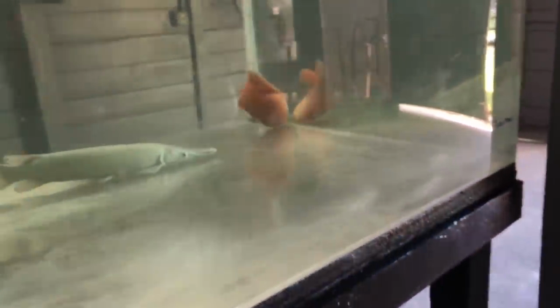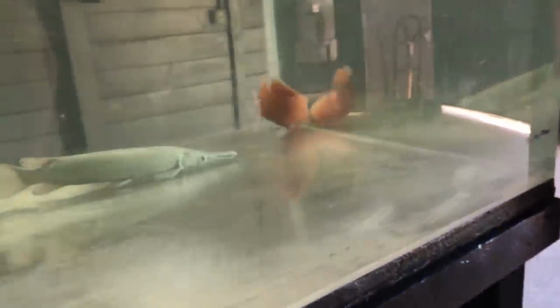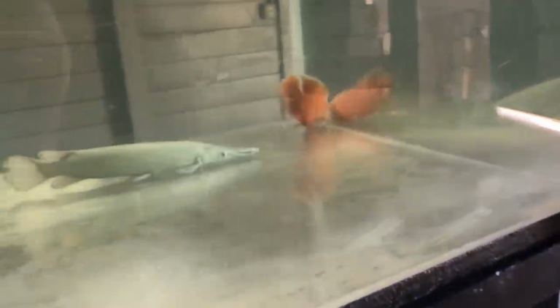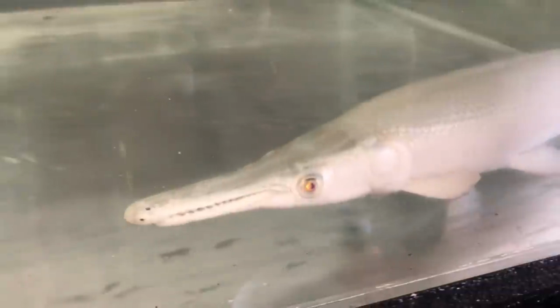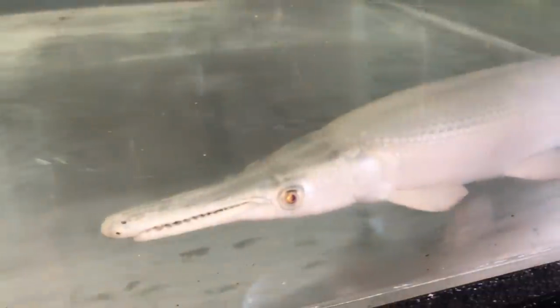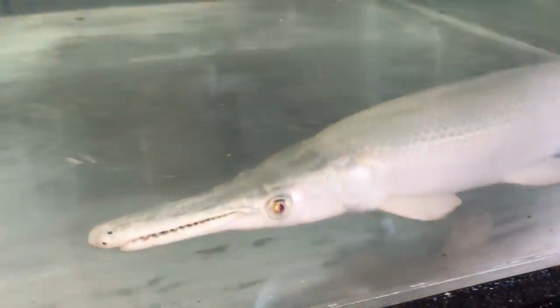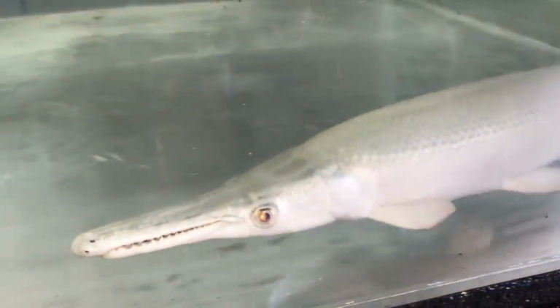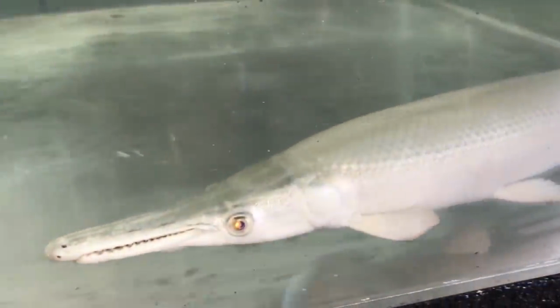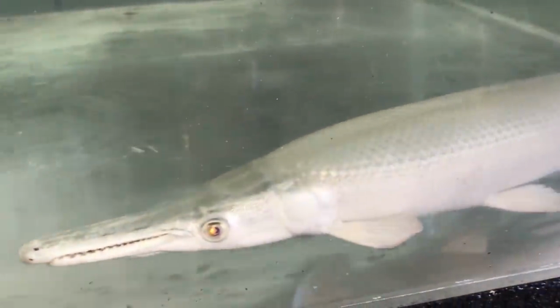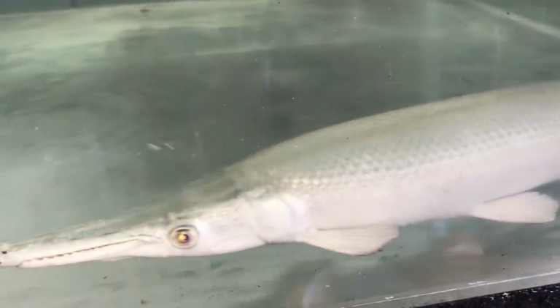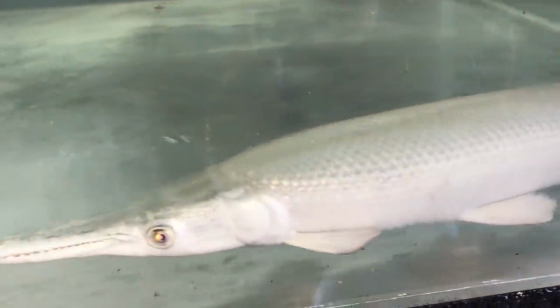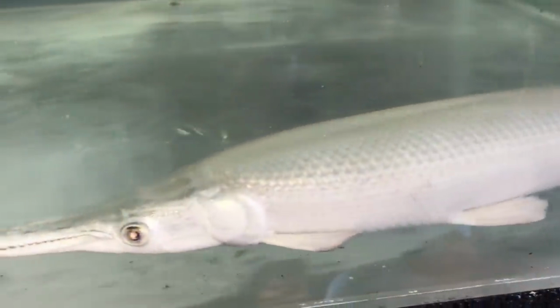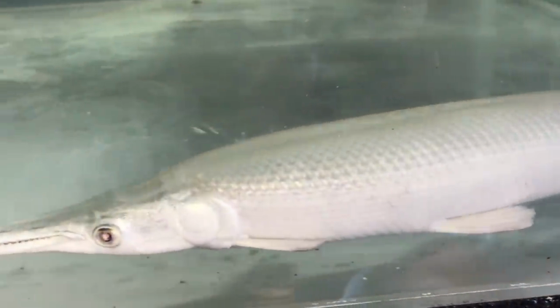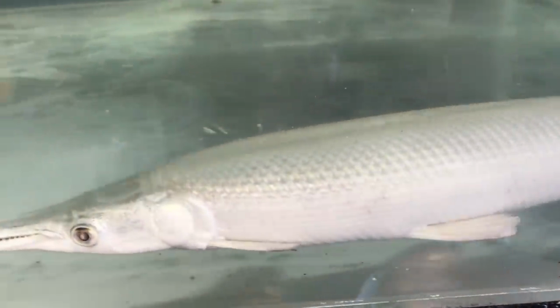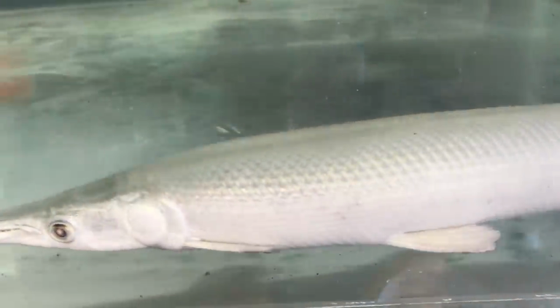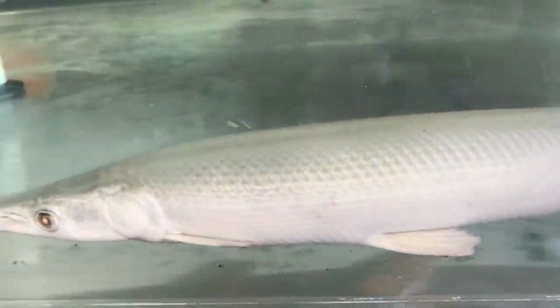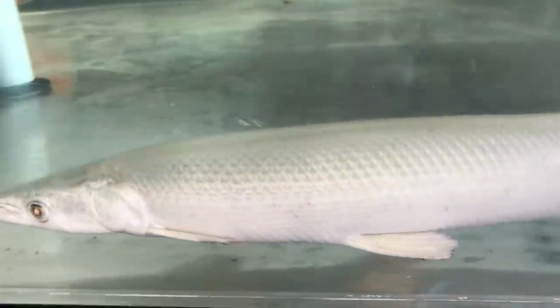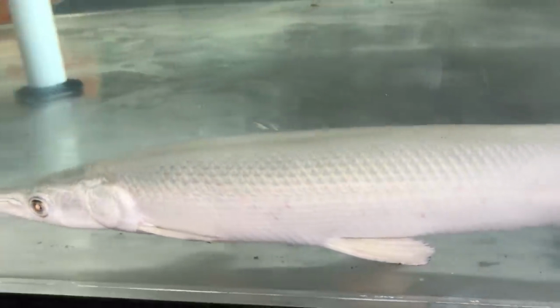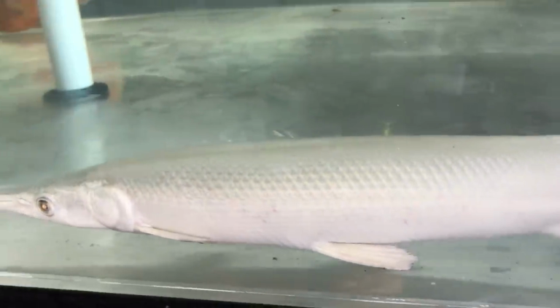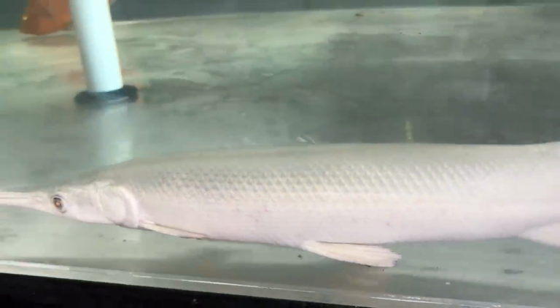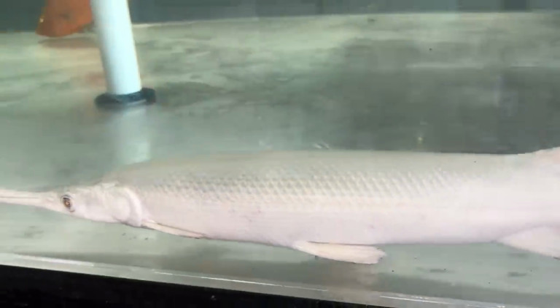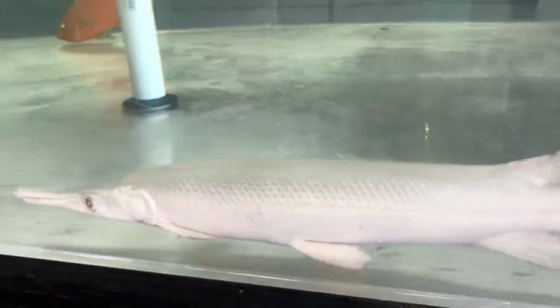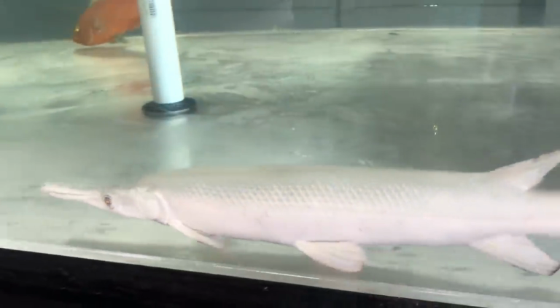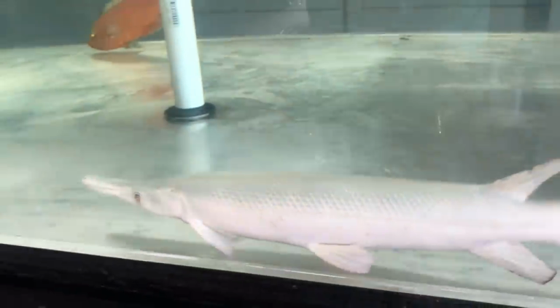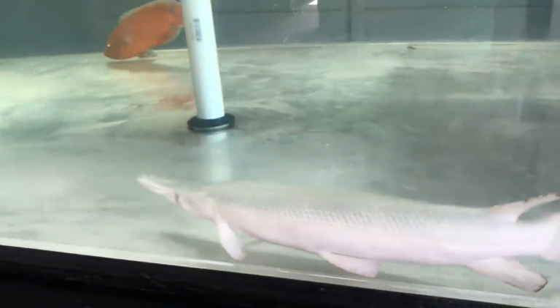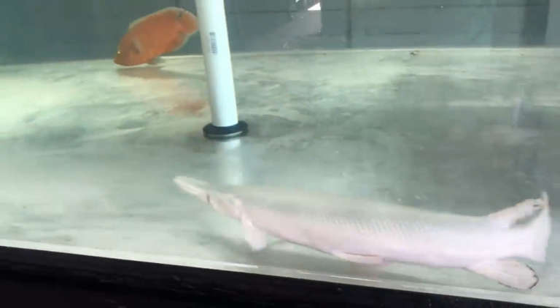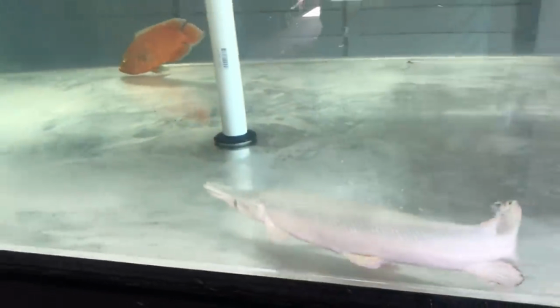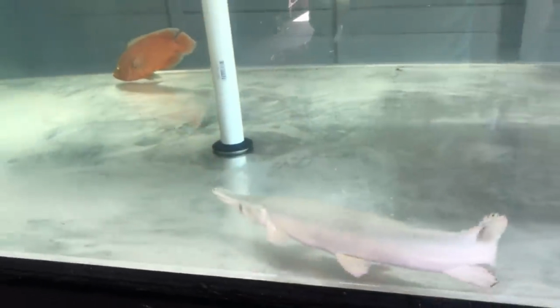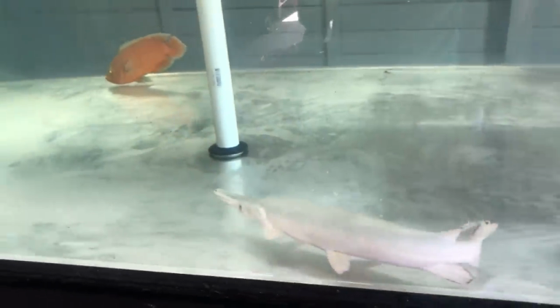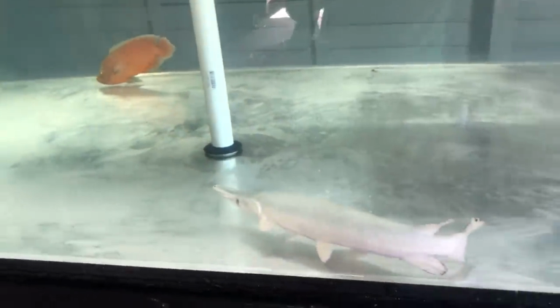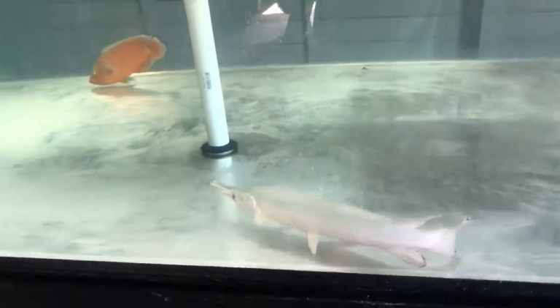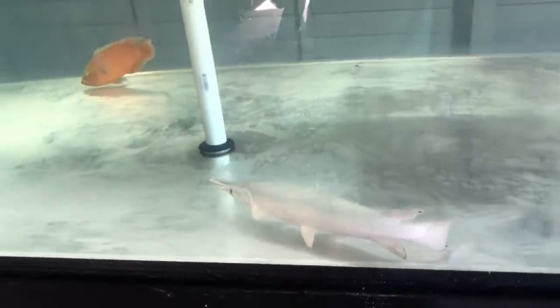Oh my gosh, look at the platinum alligator gar in there — that is so epic!